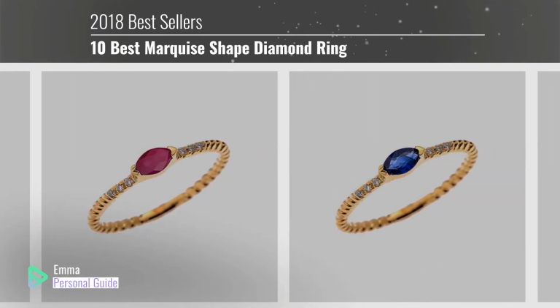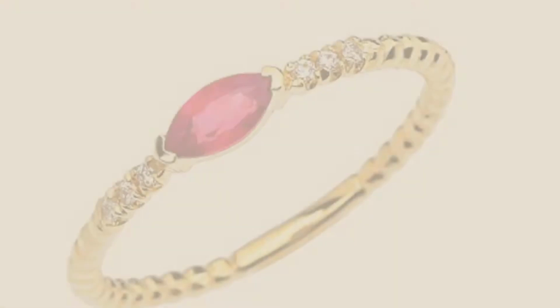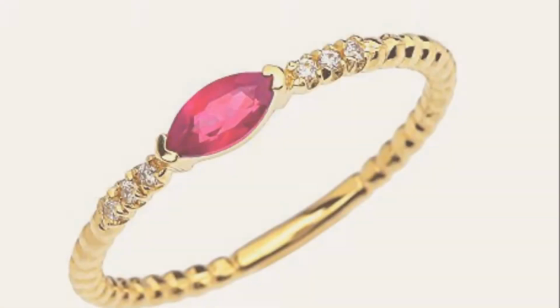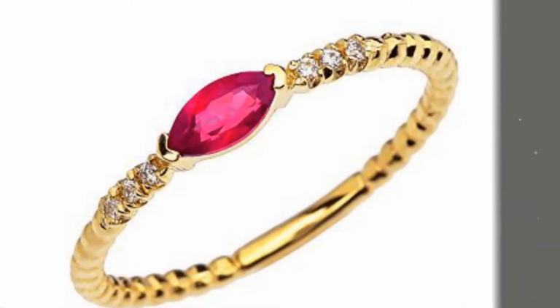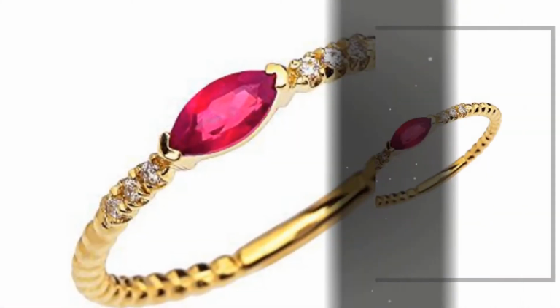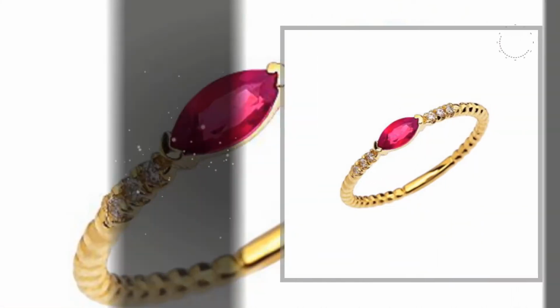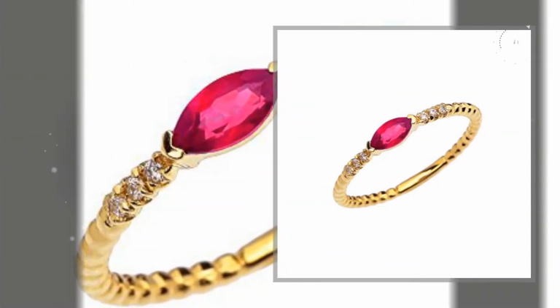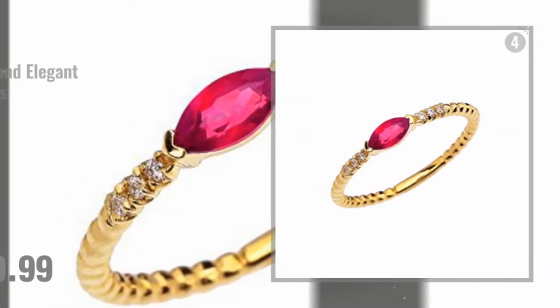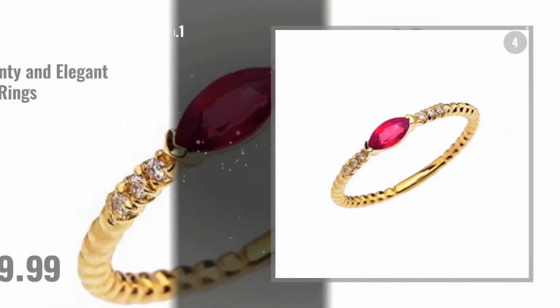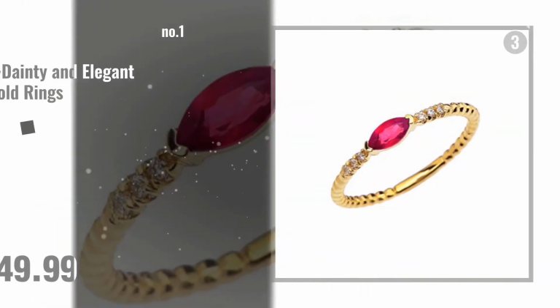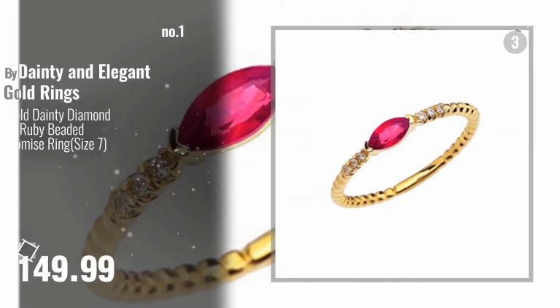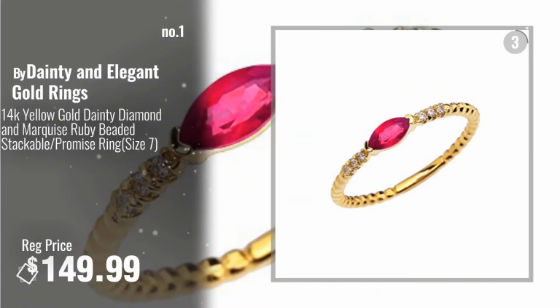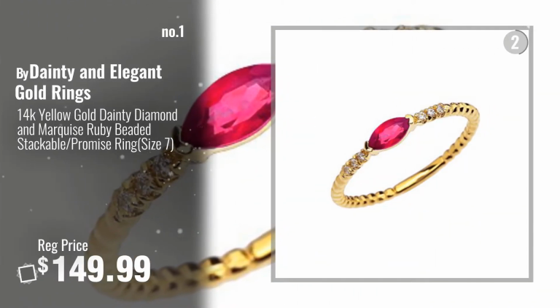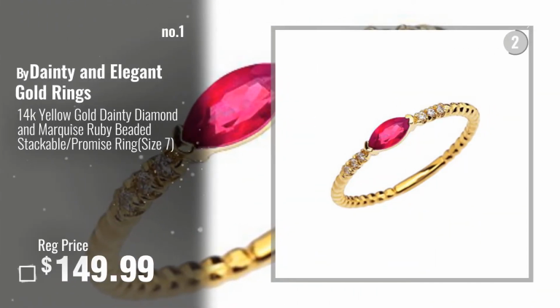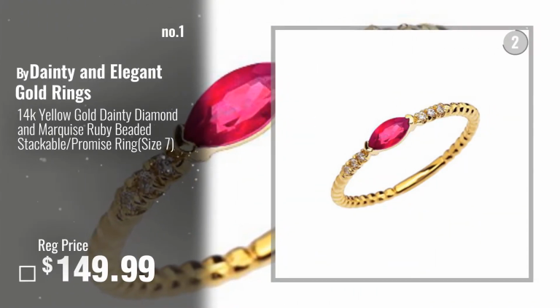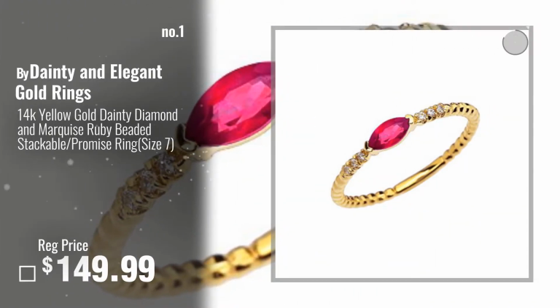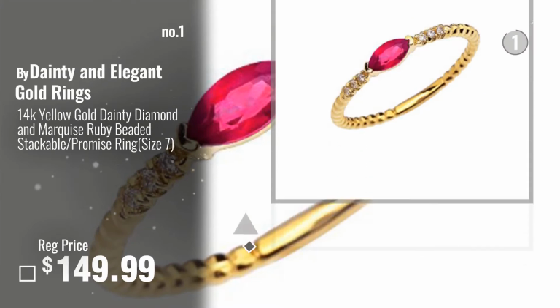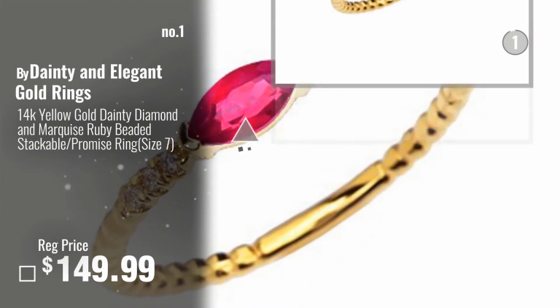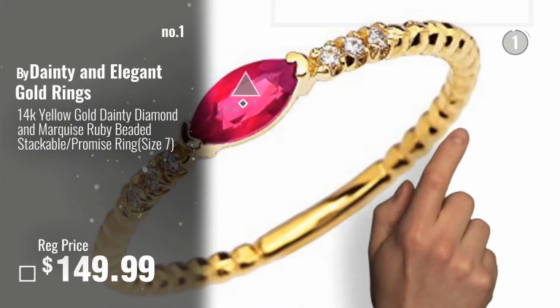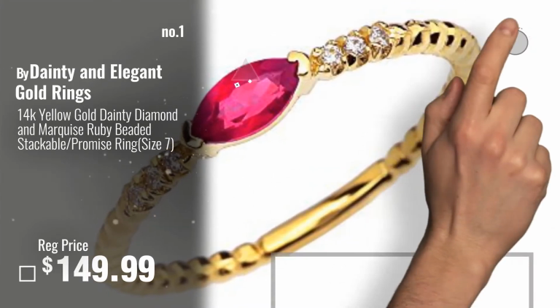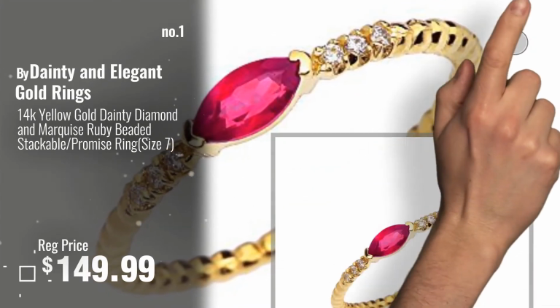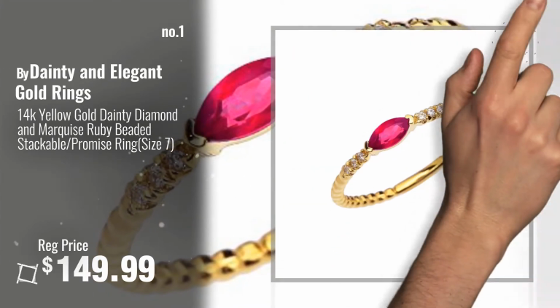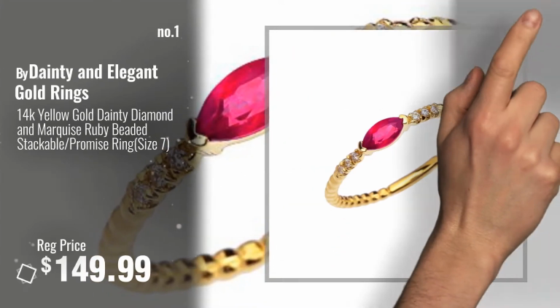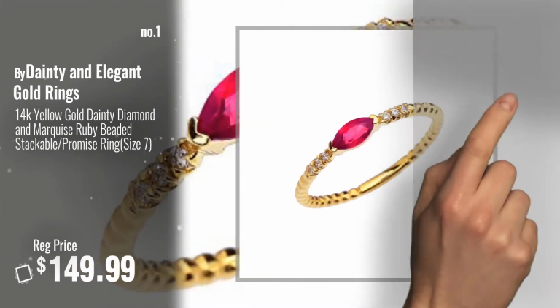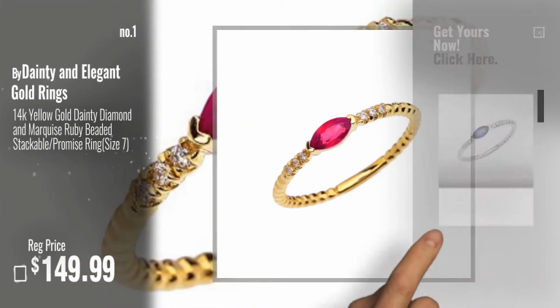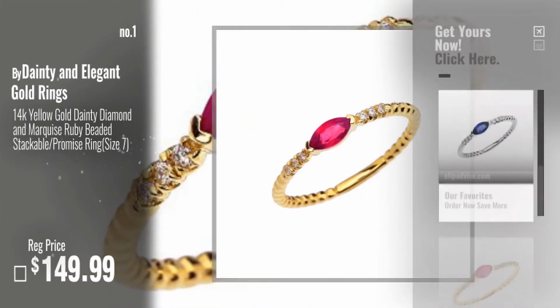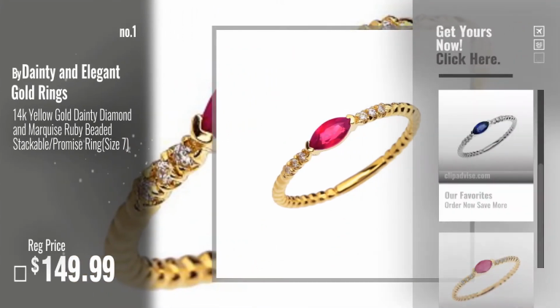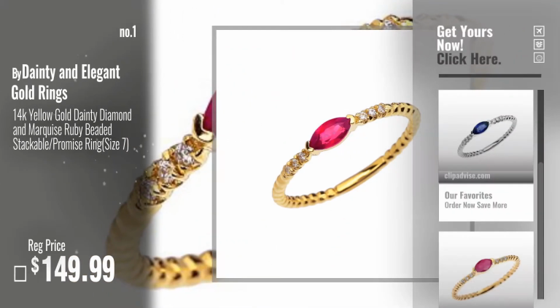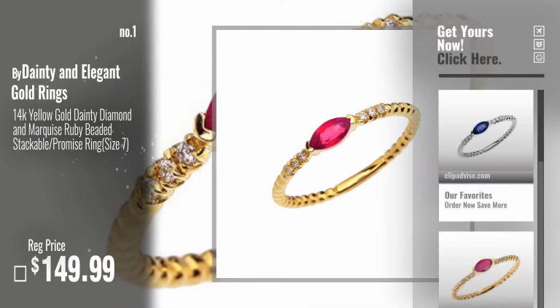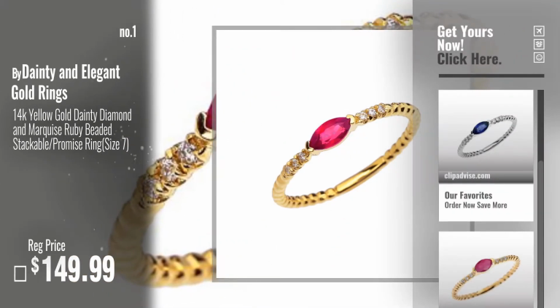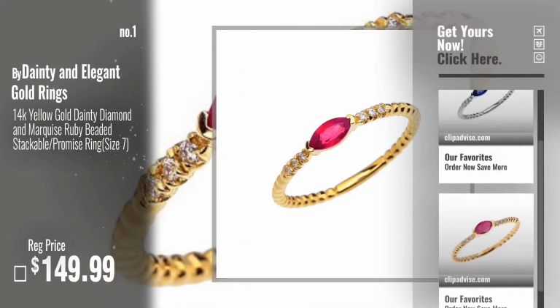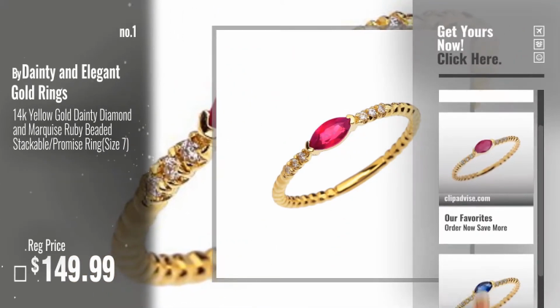Number 1, Best Seller by Dainty and Elegant Gold Rings. Watch this video and choose your favorite.